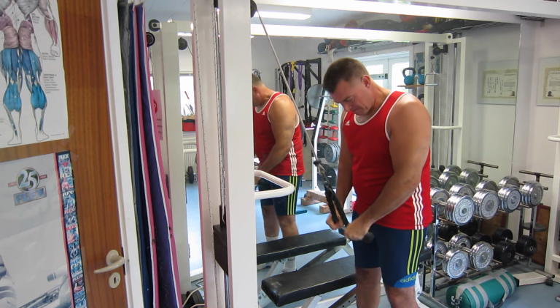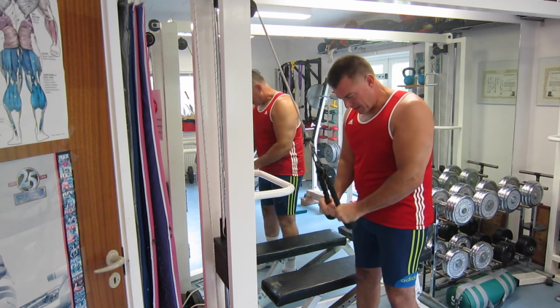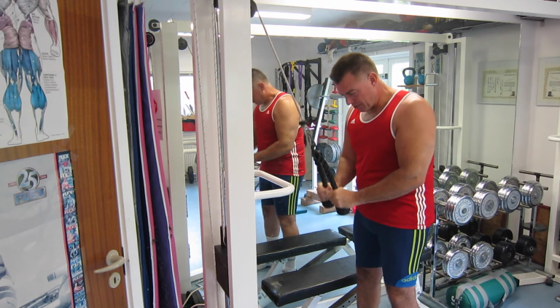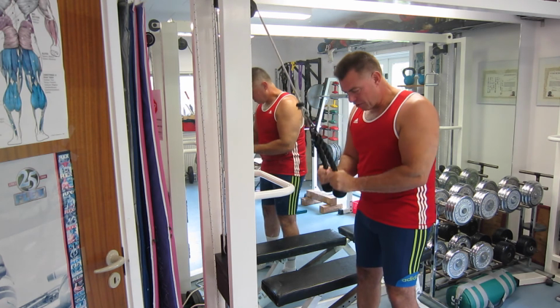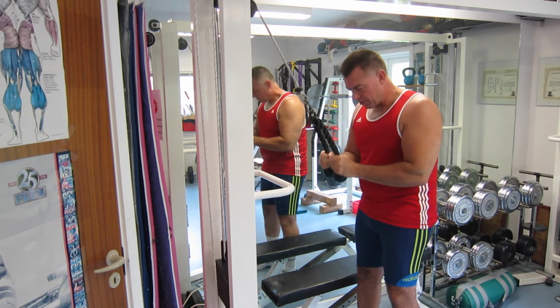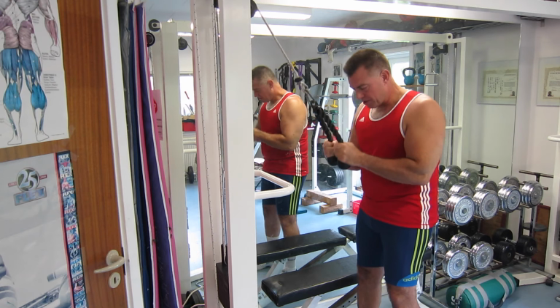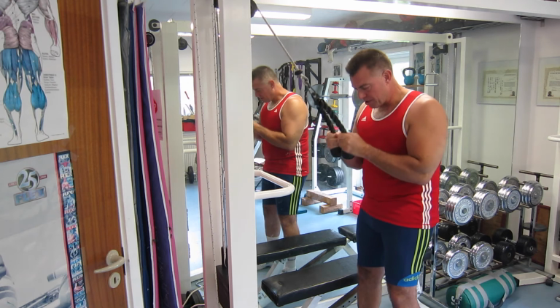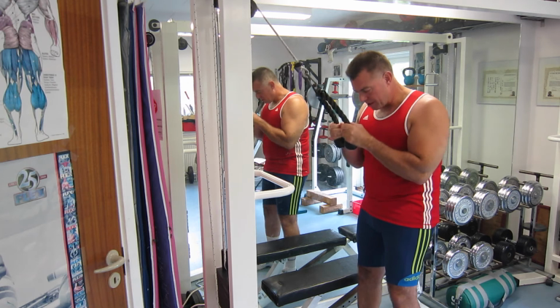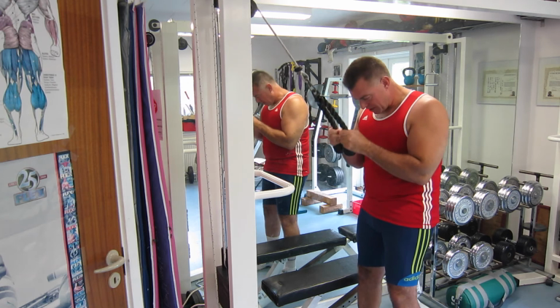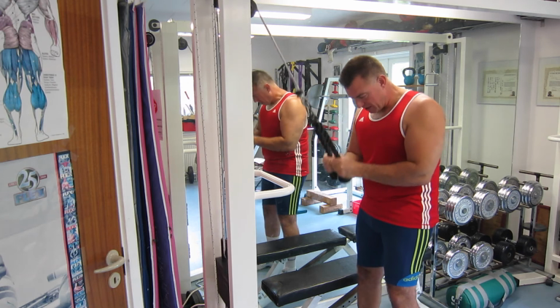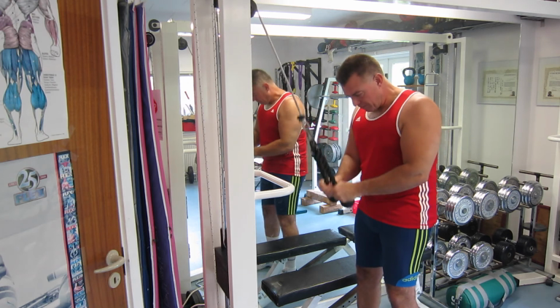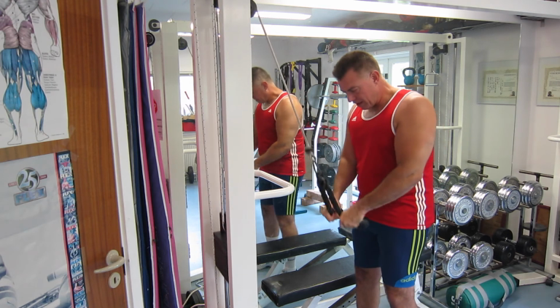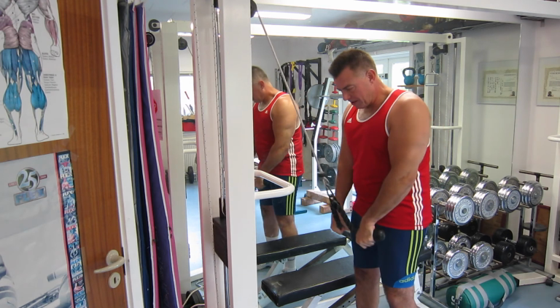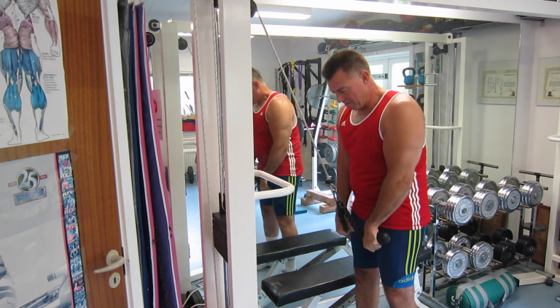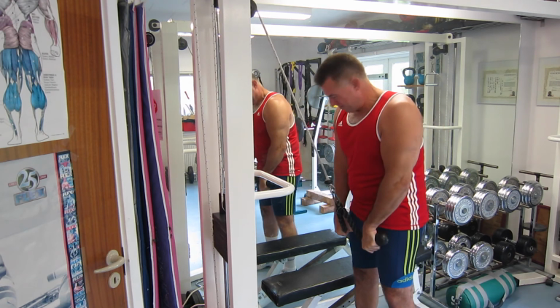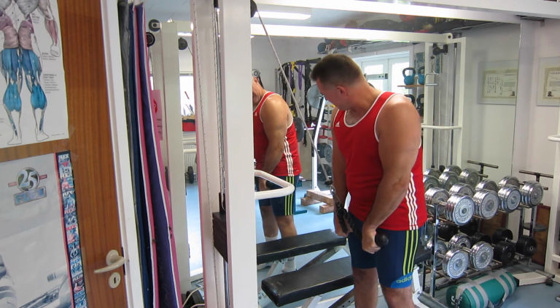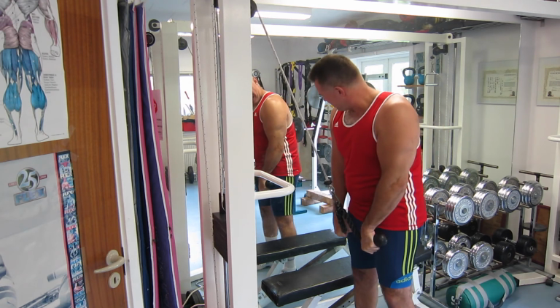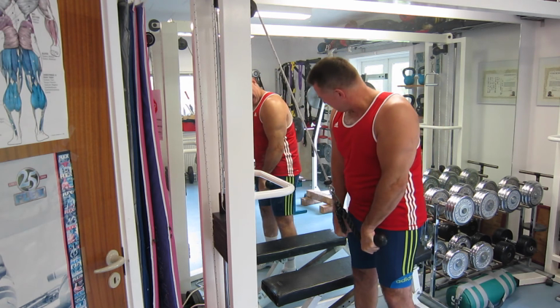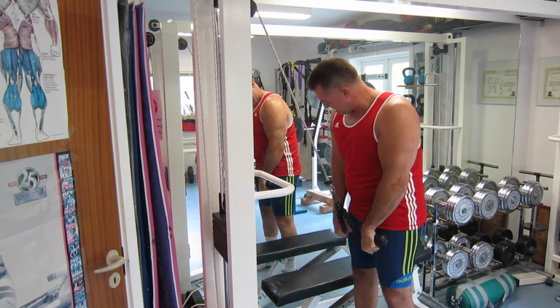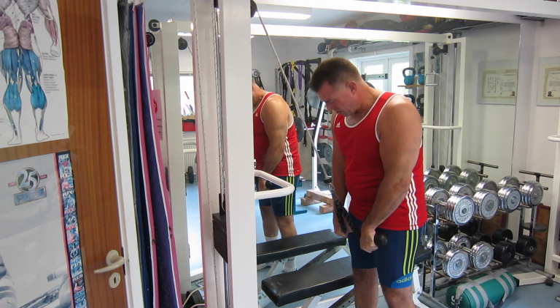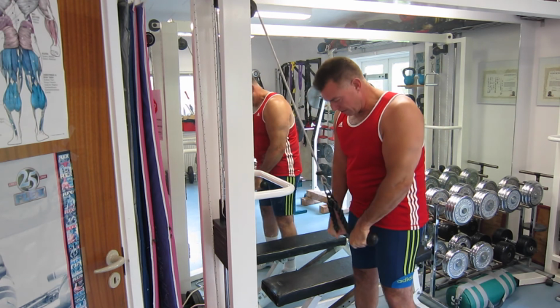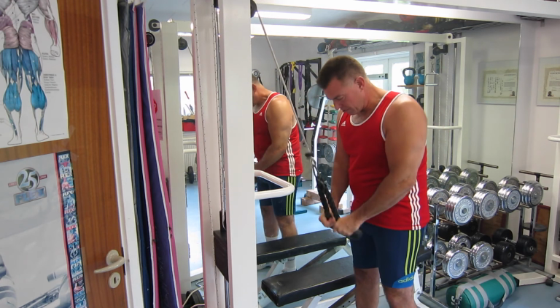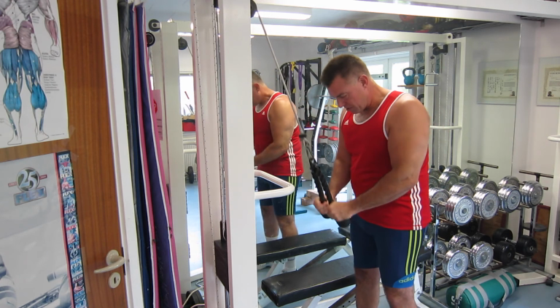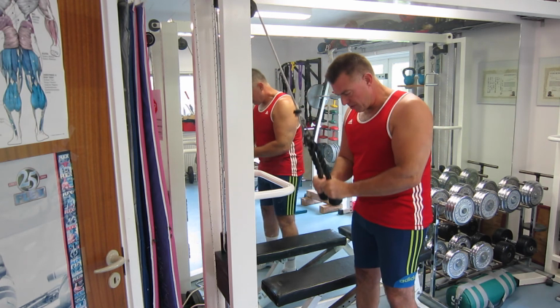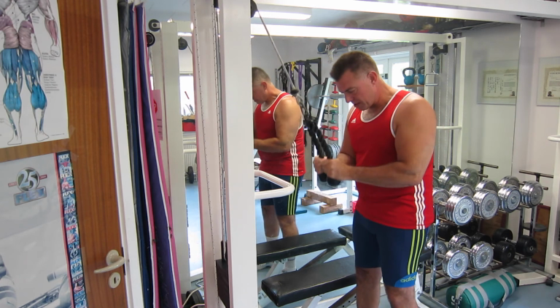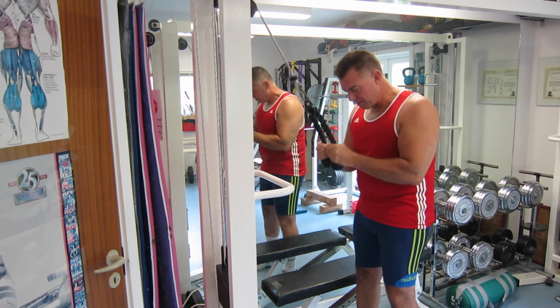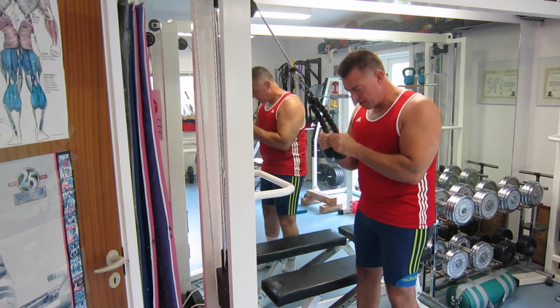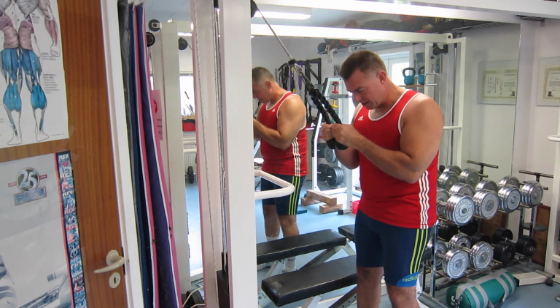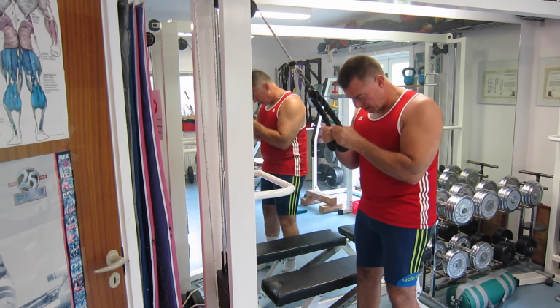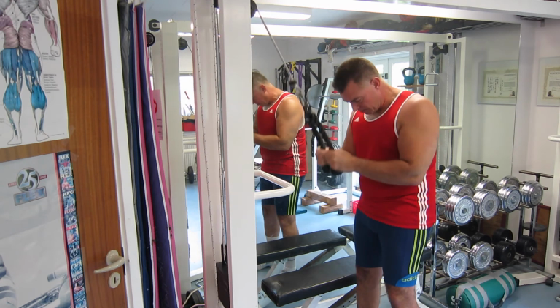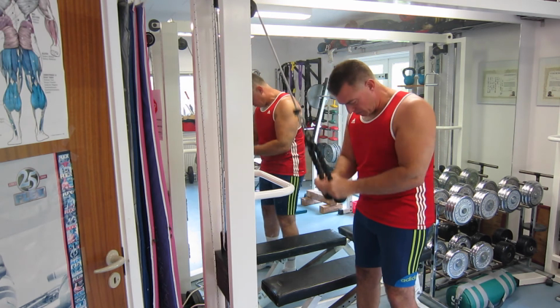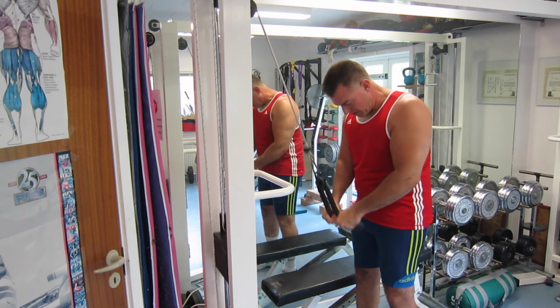I don't know if you can see it, but I can feel it. There's a lot of good contraction at the end of the range.